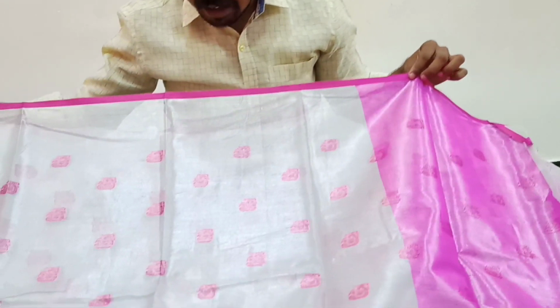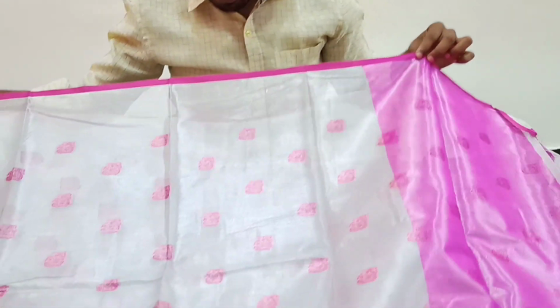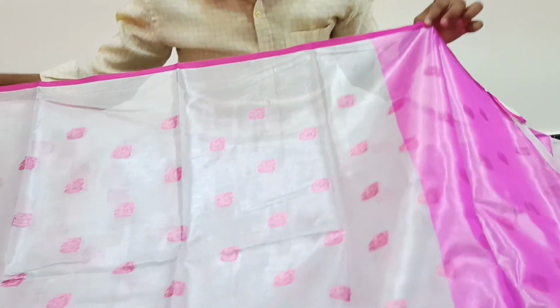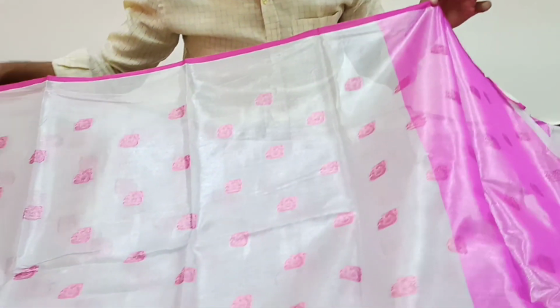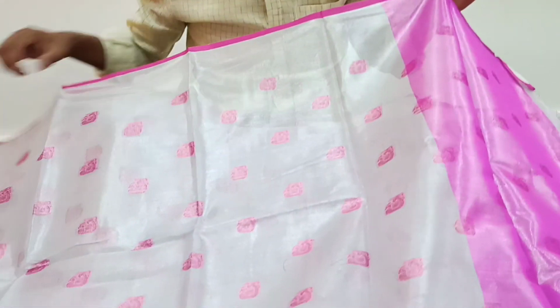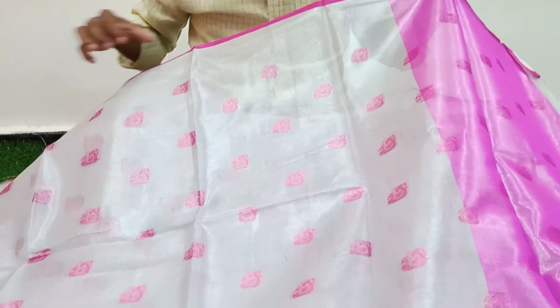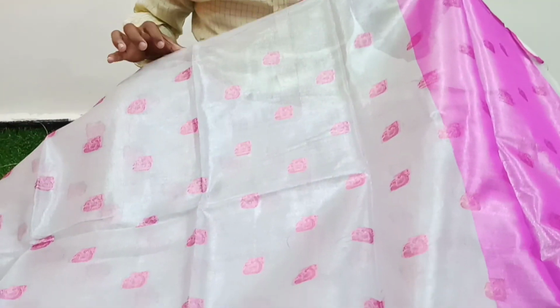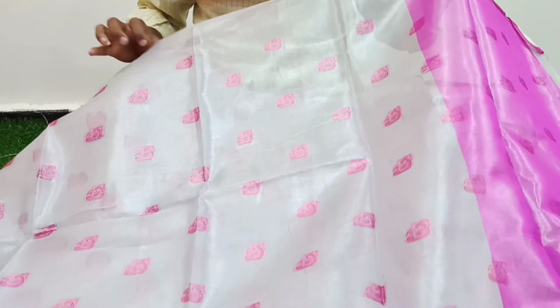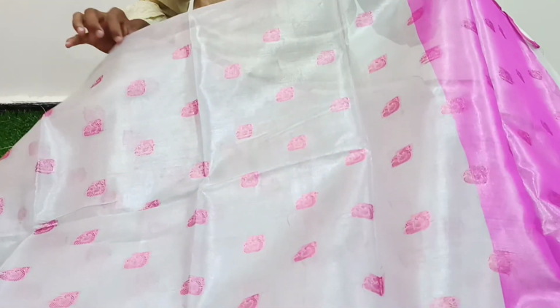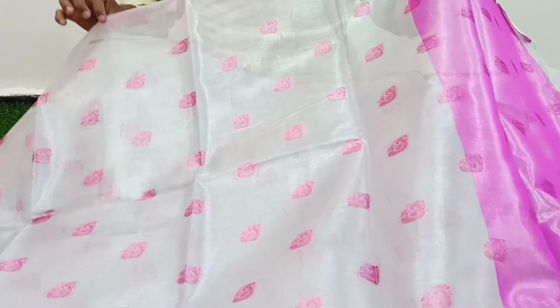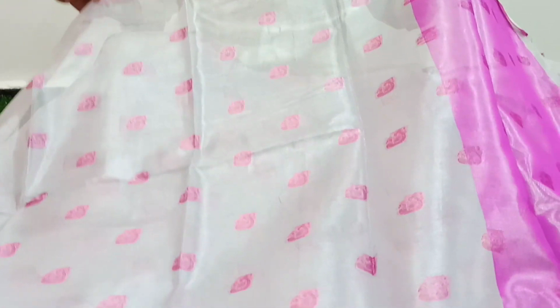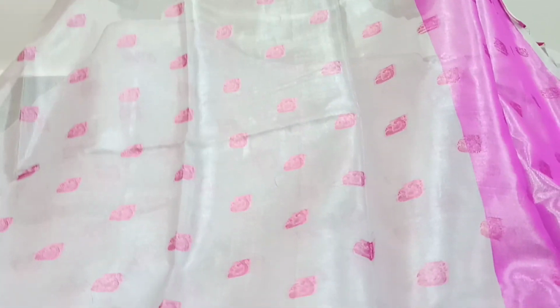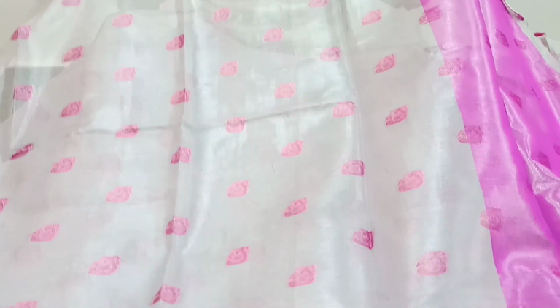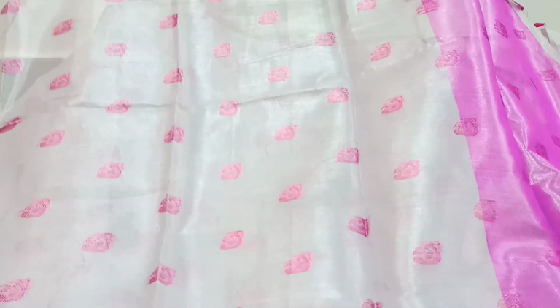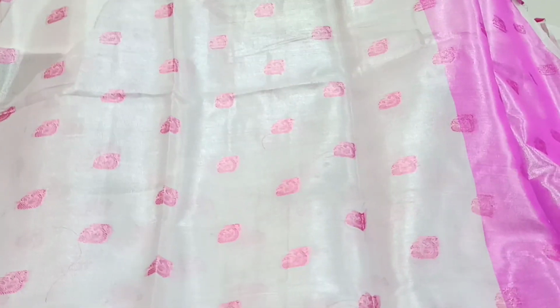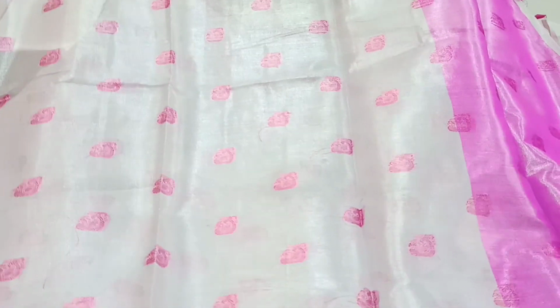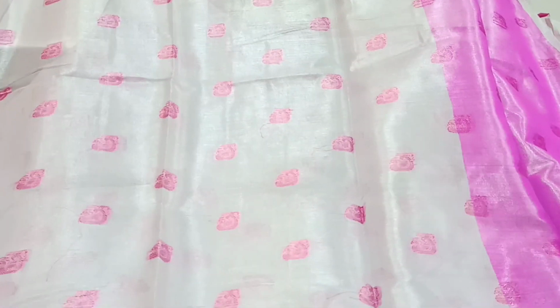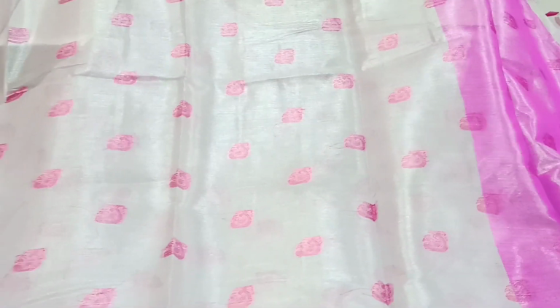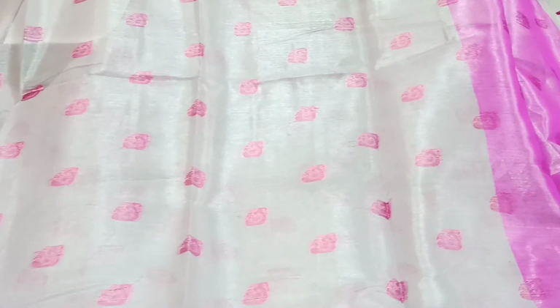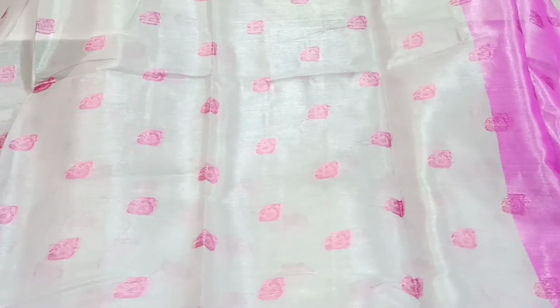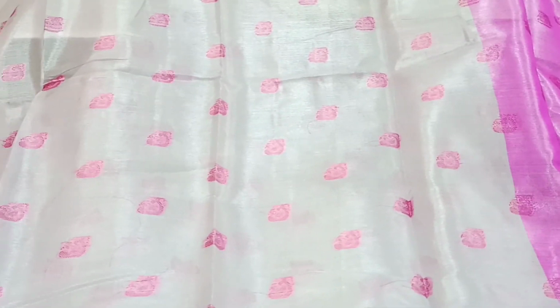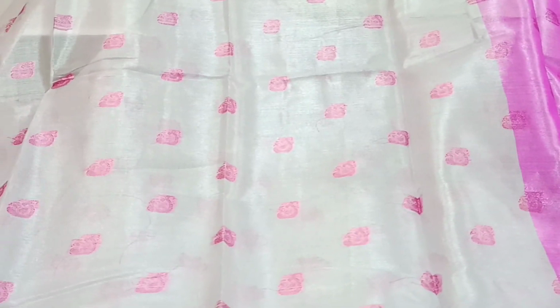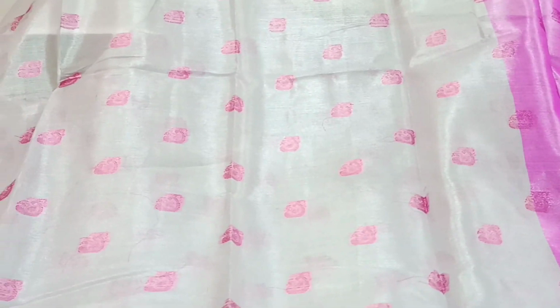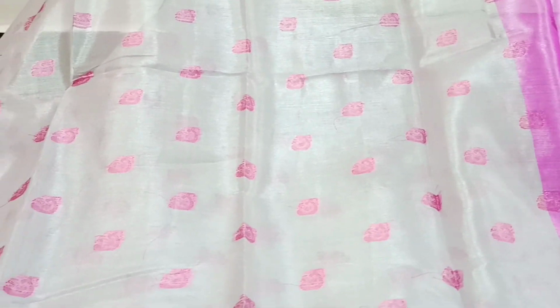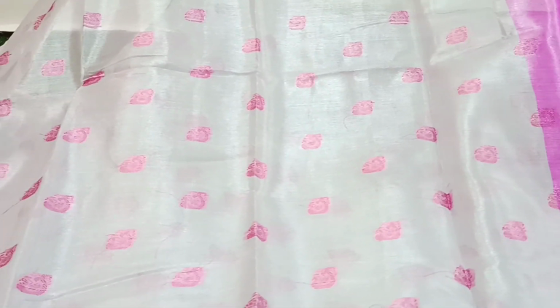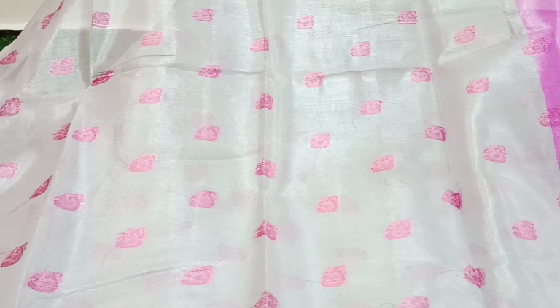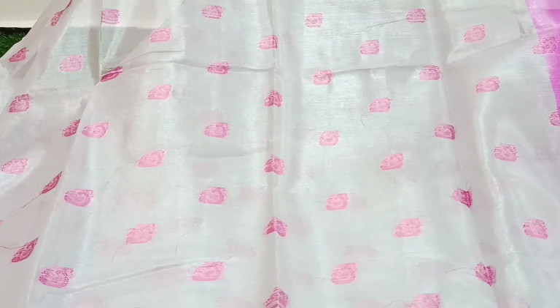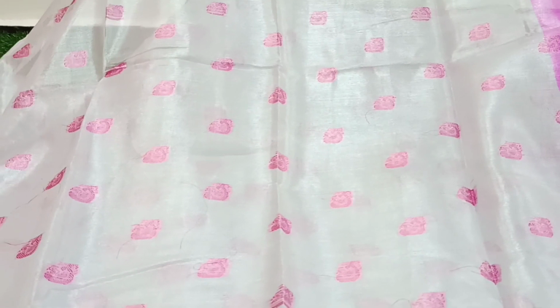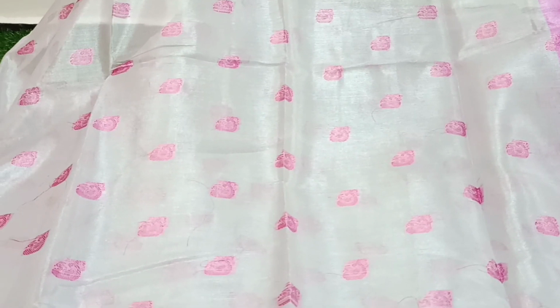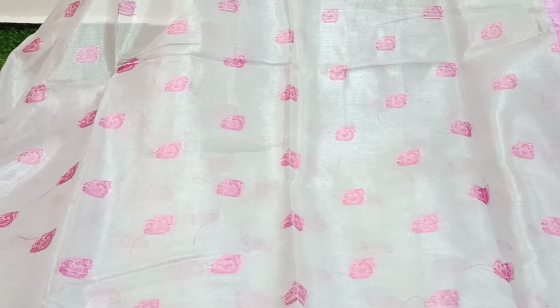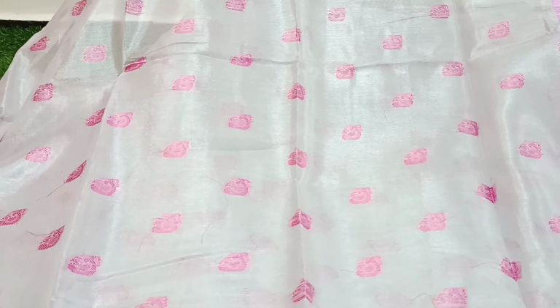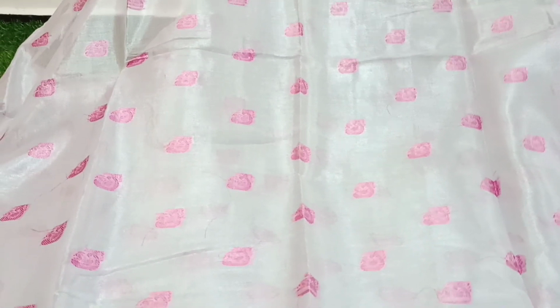For the middle part, we have a tissue fabric, and we have a pink color and a peacock design.